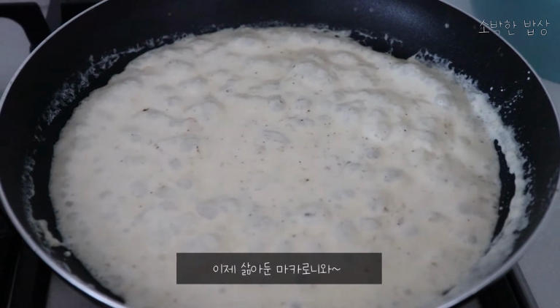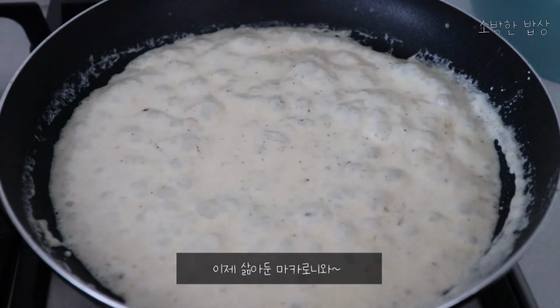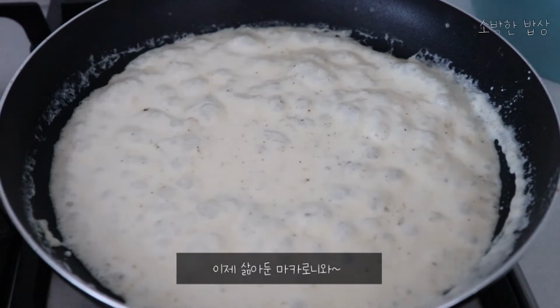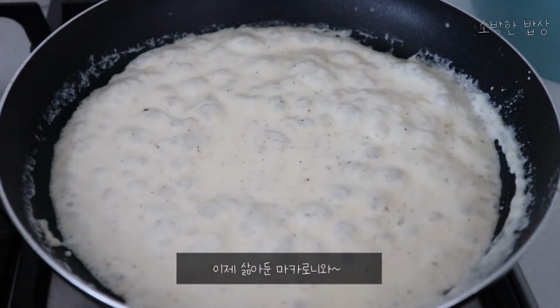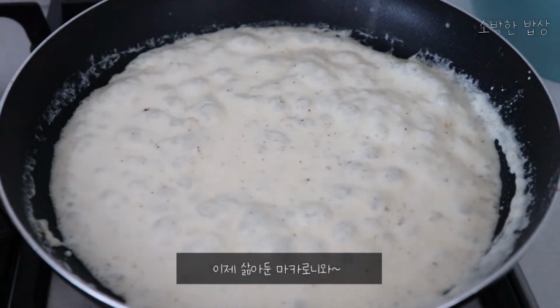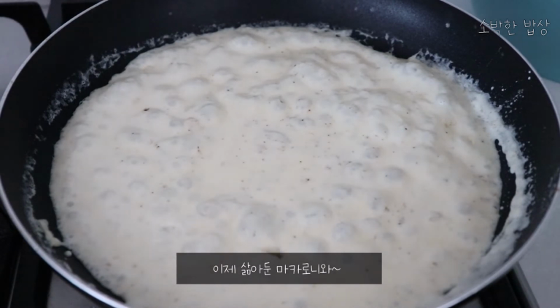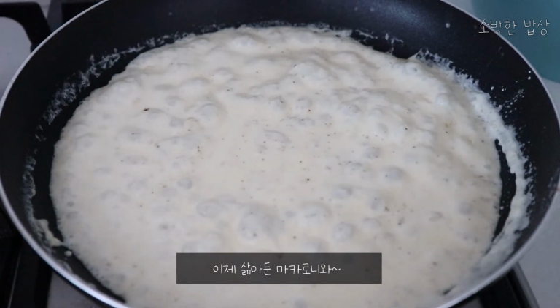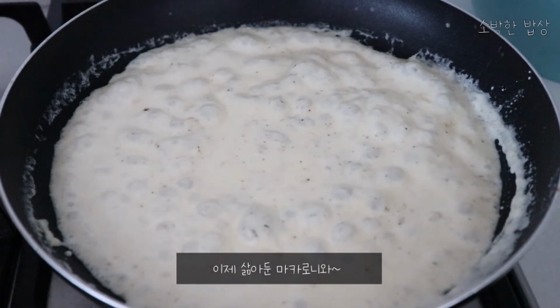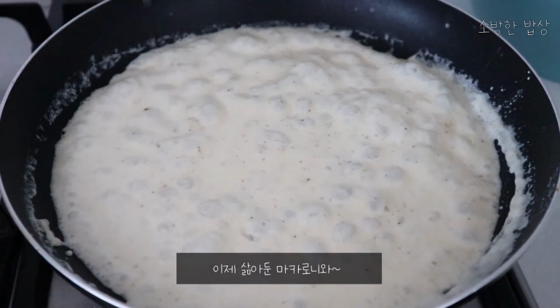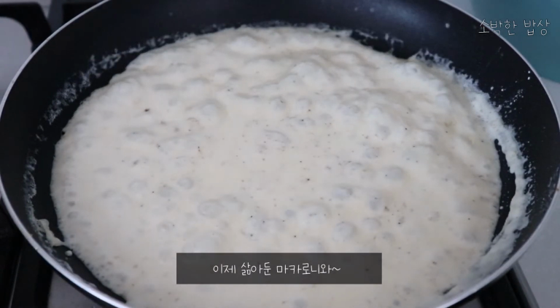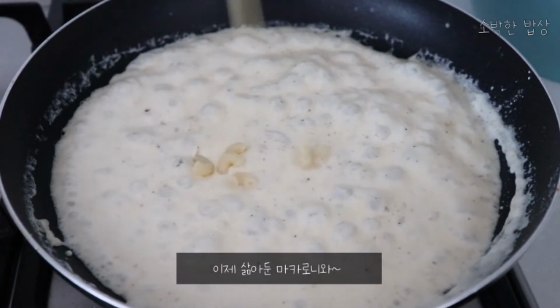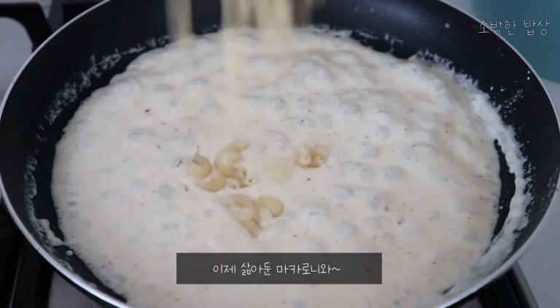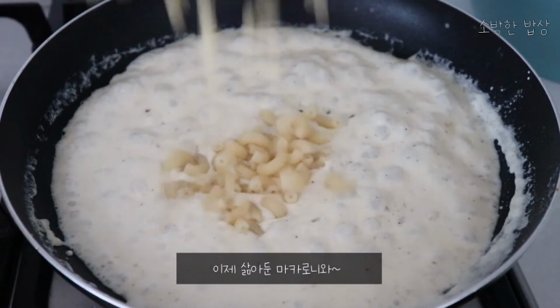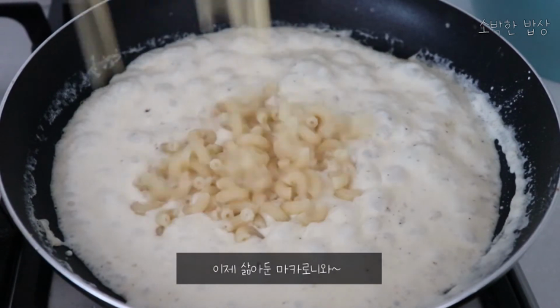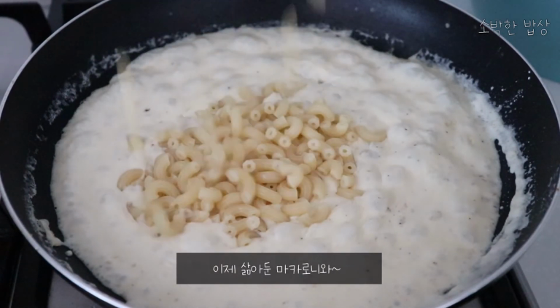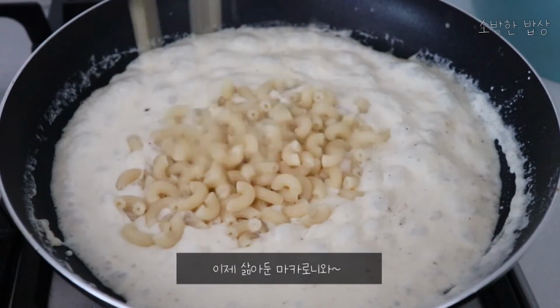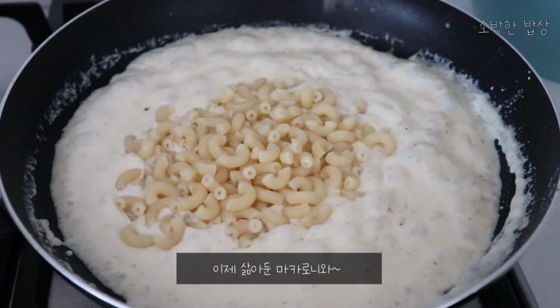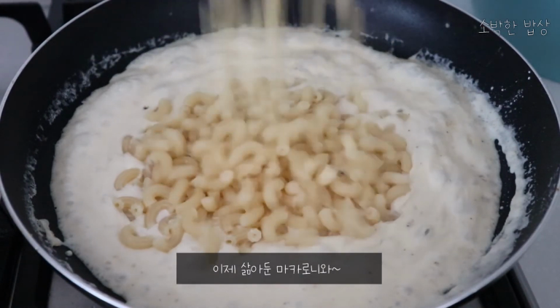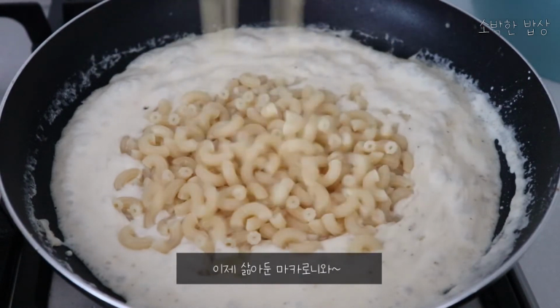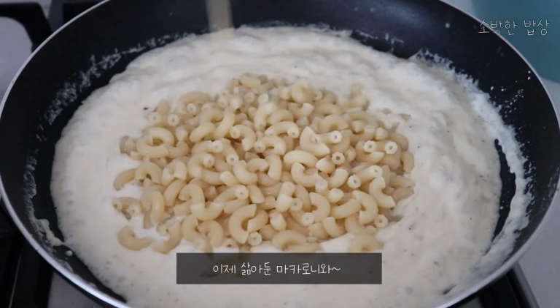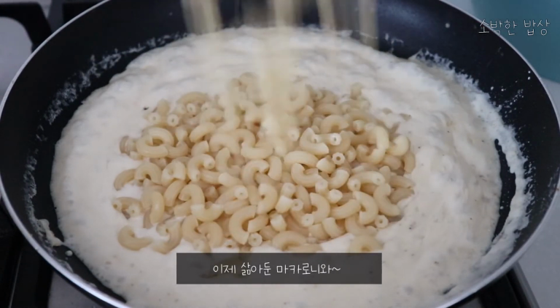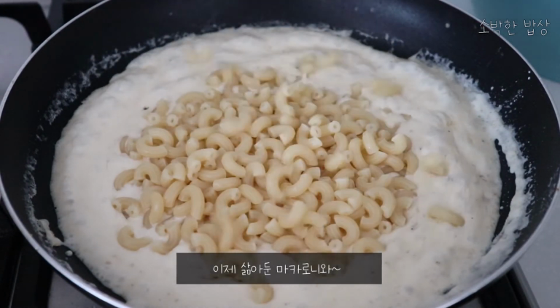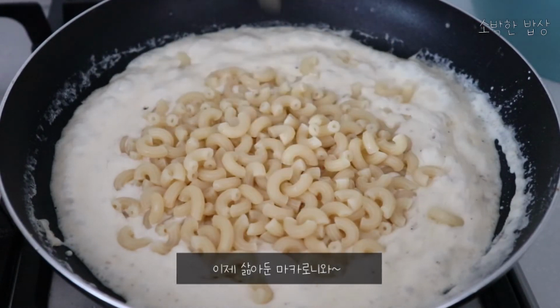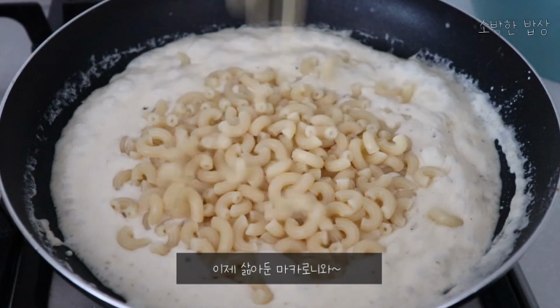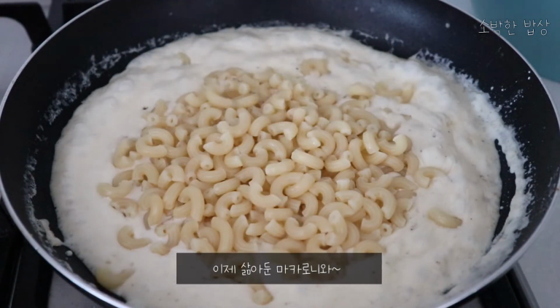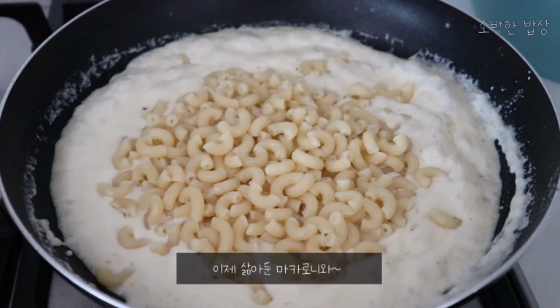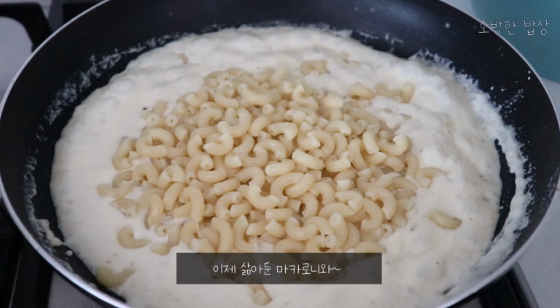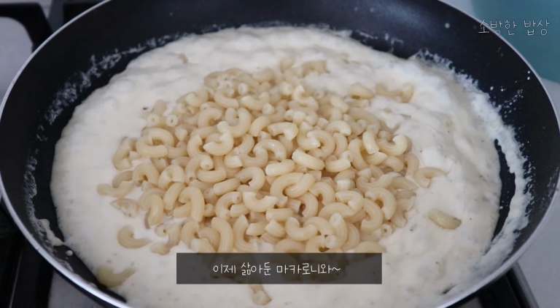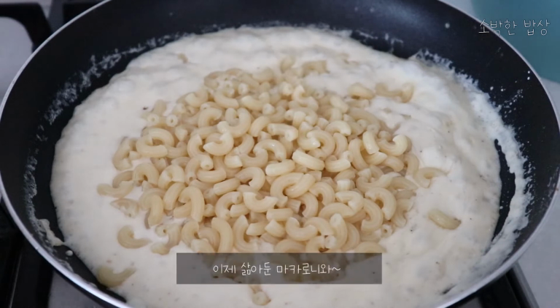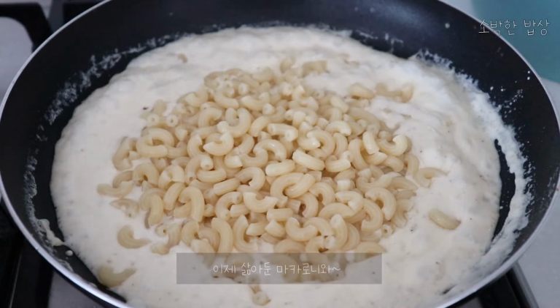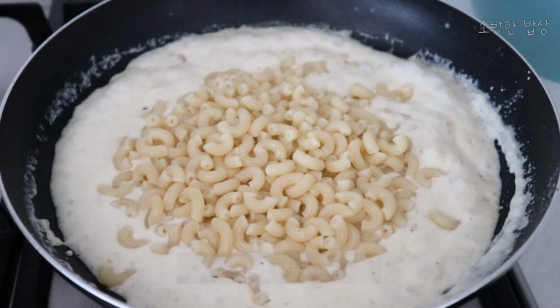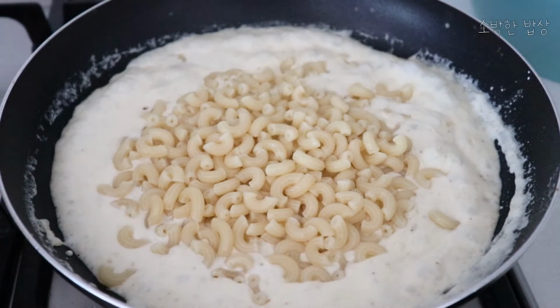The first thing is that I'm going to make a lot of food here. I'm going to make a lot of food.